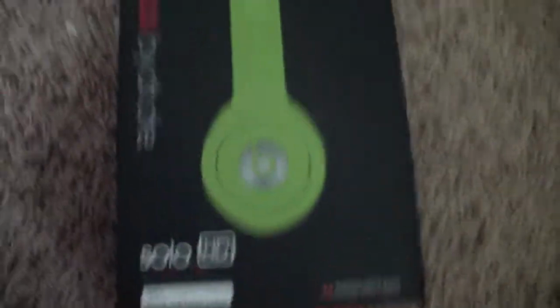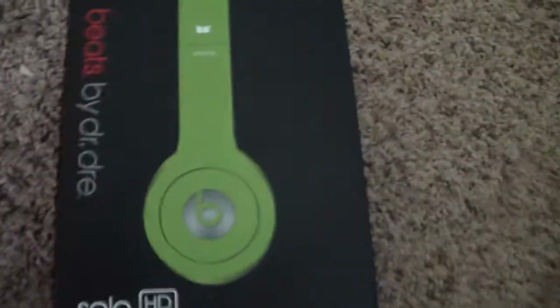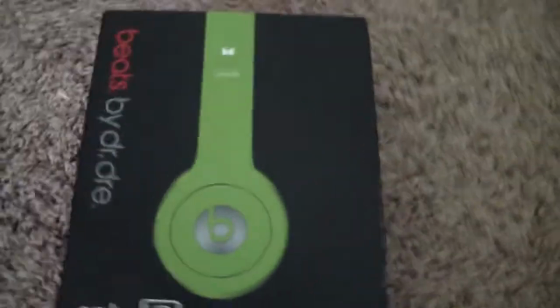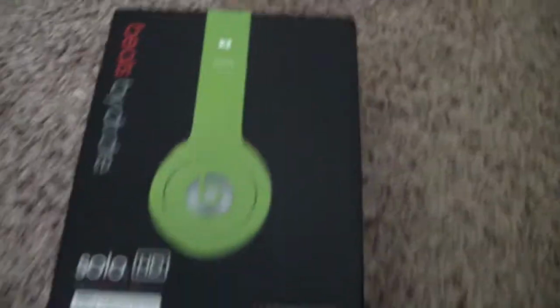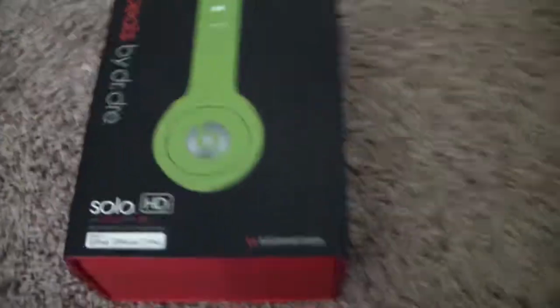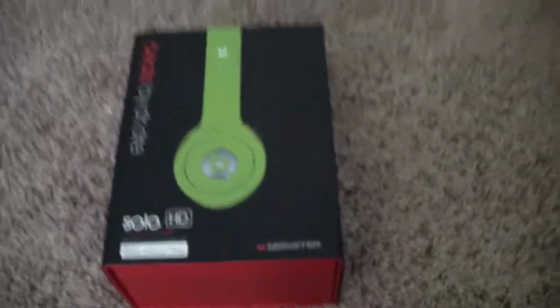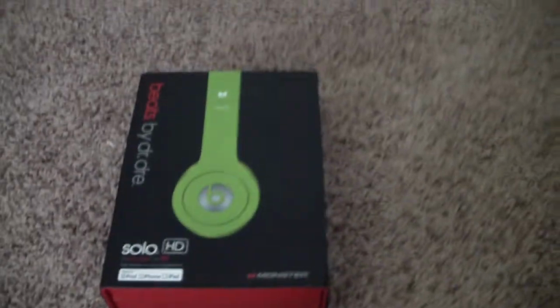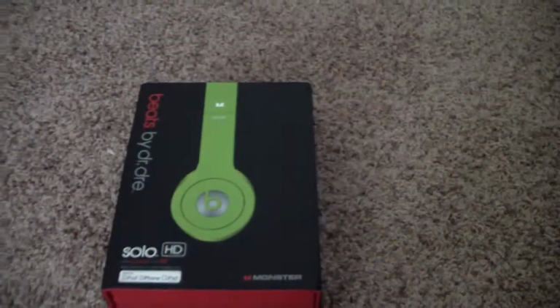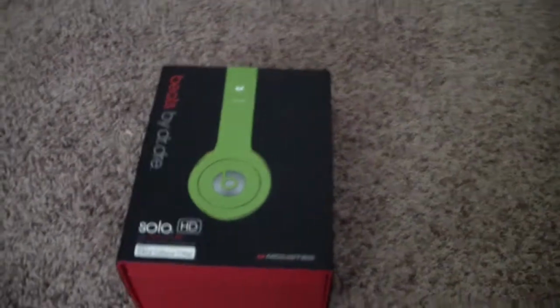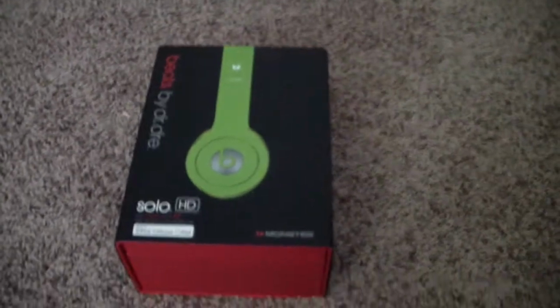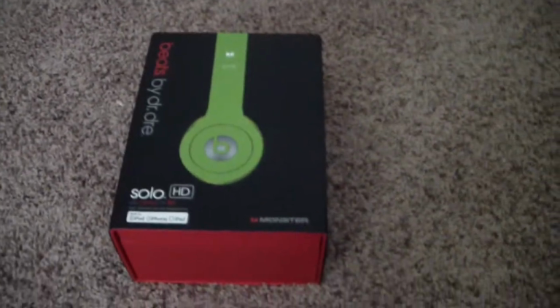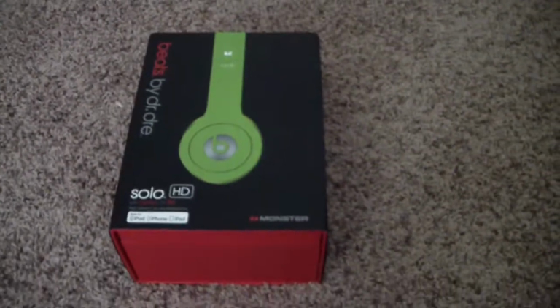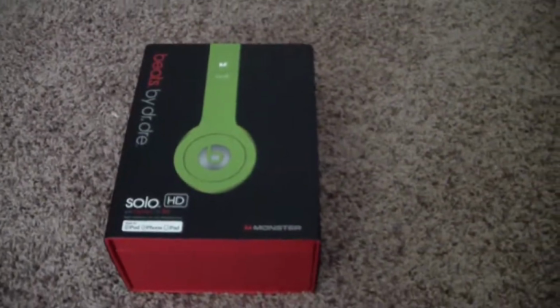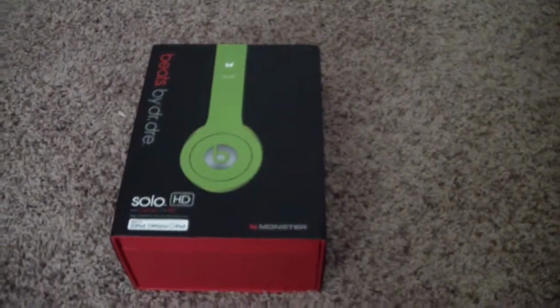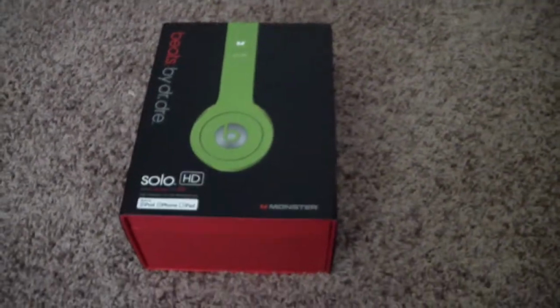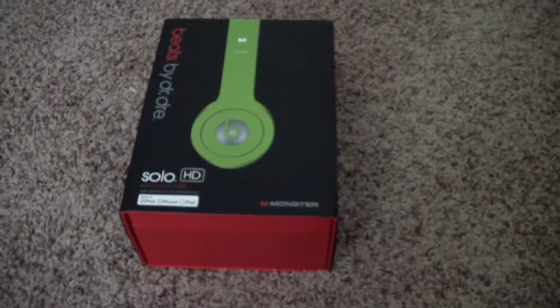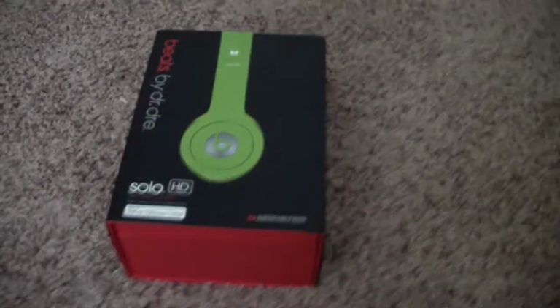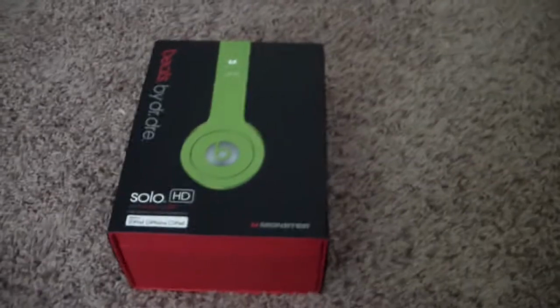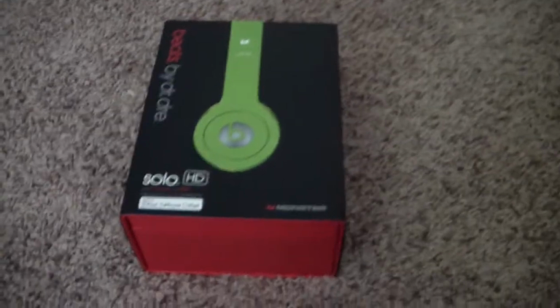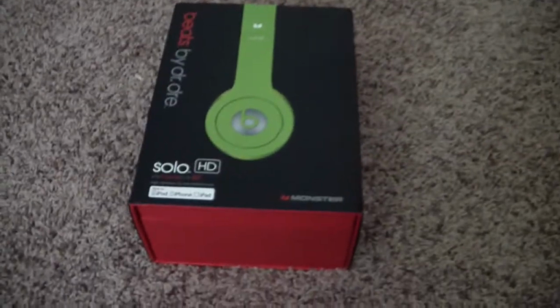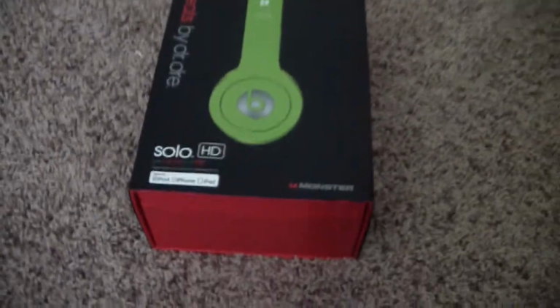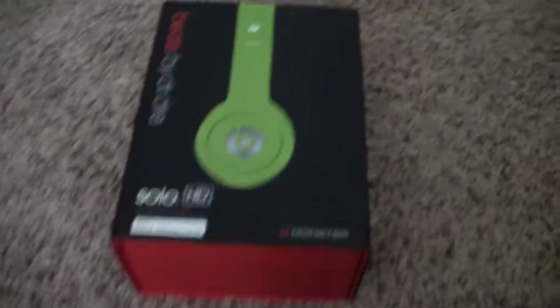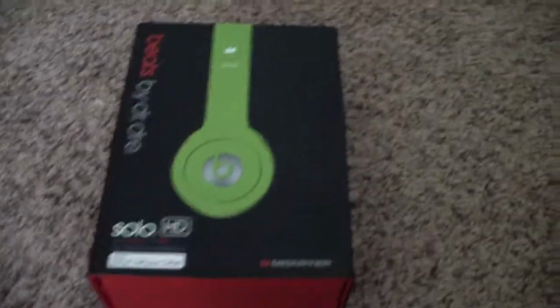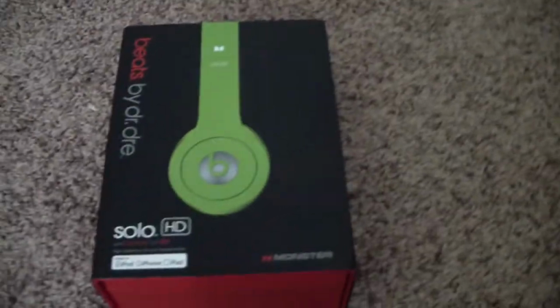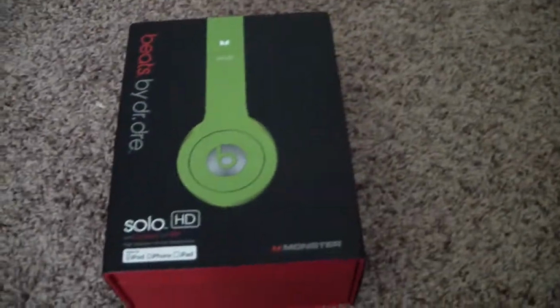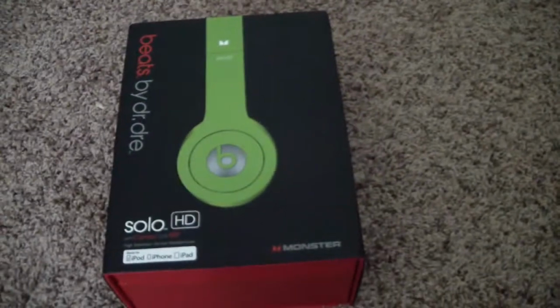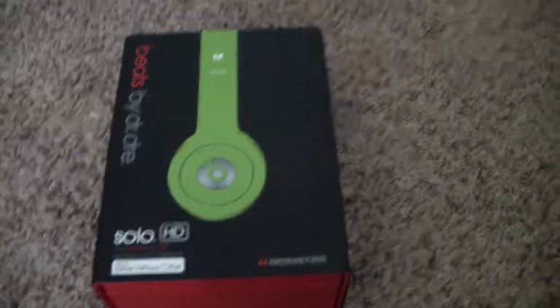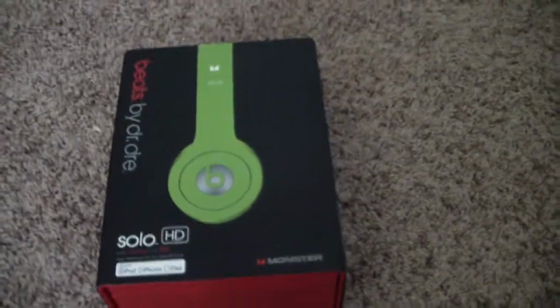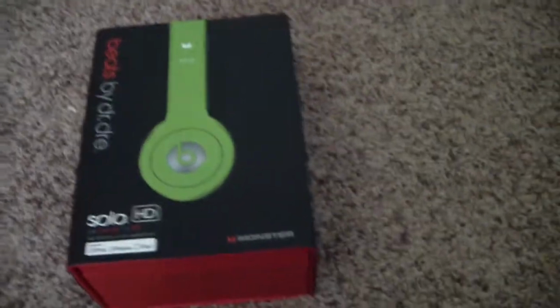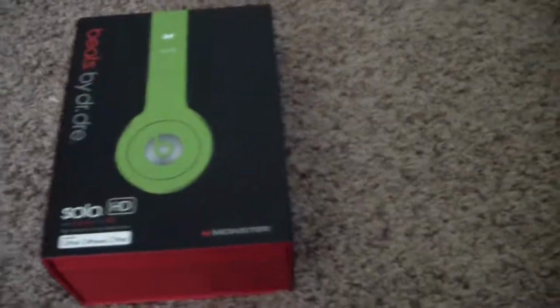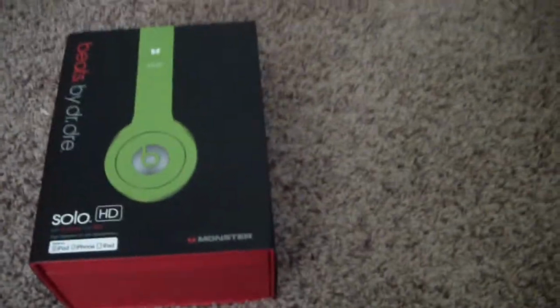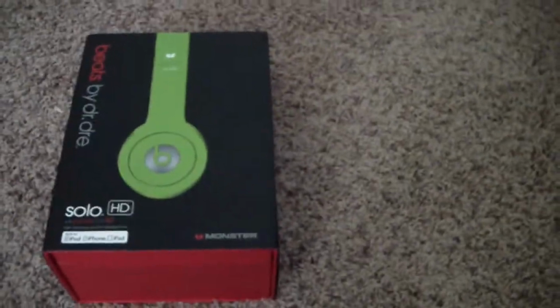I've already opened these, but since Jake made an unboxing, I thought I'd make an unboxing for mine.